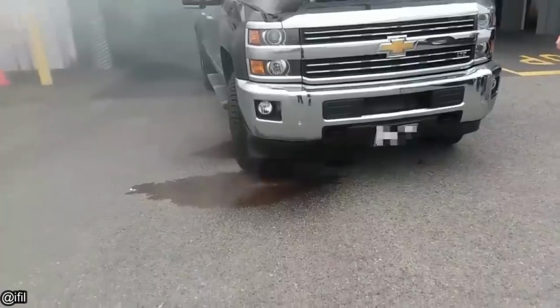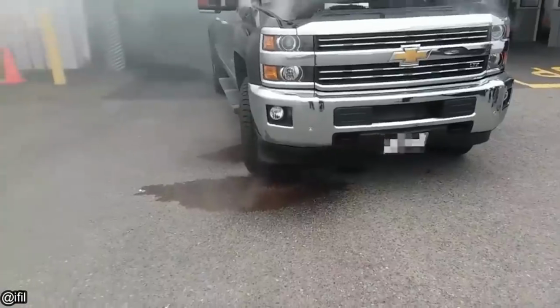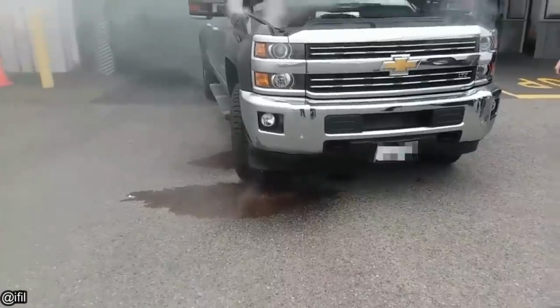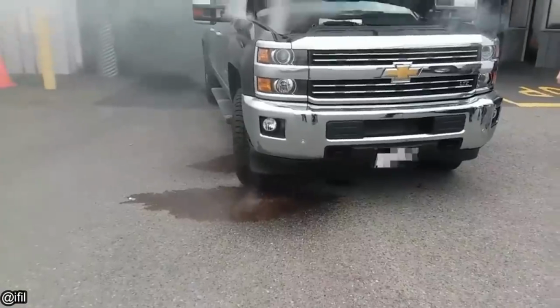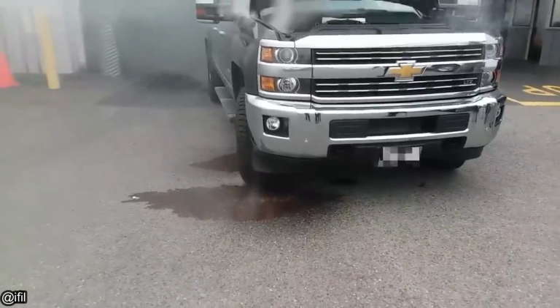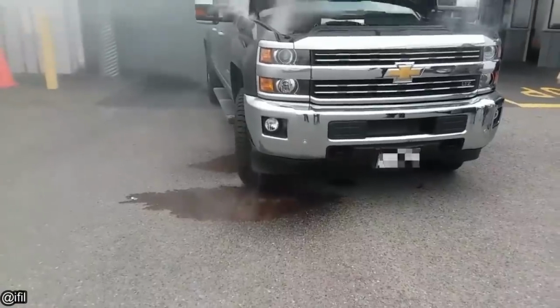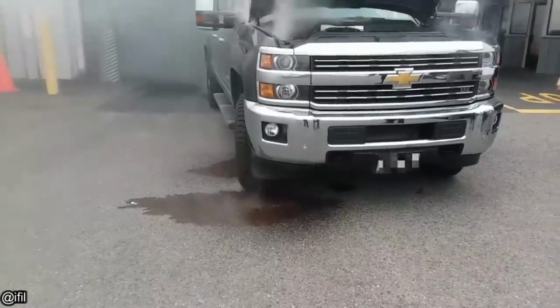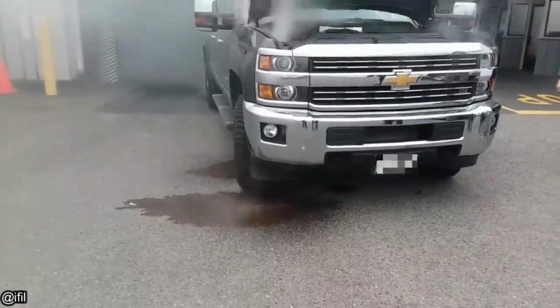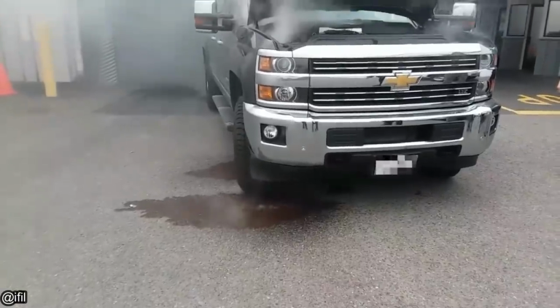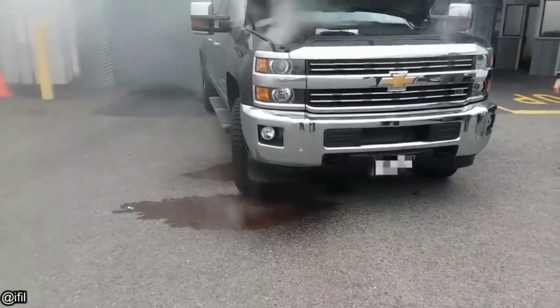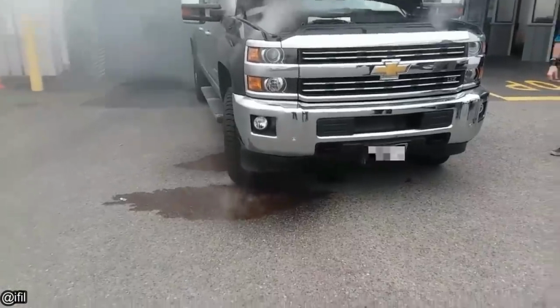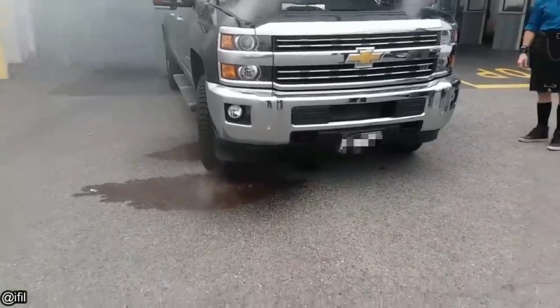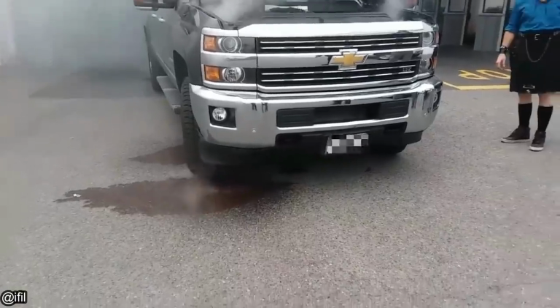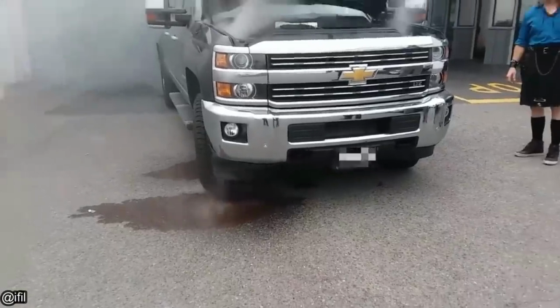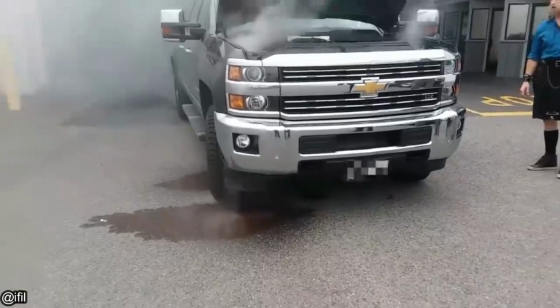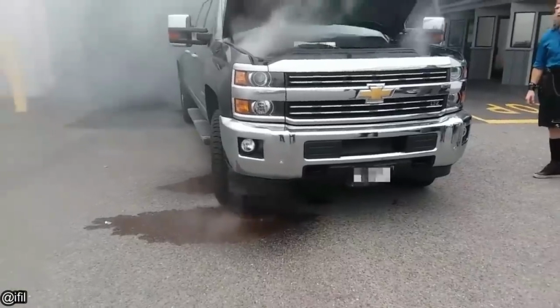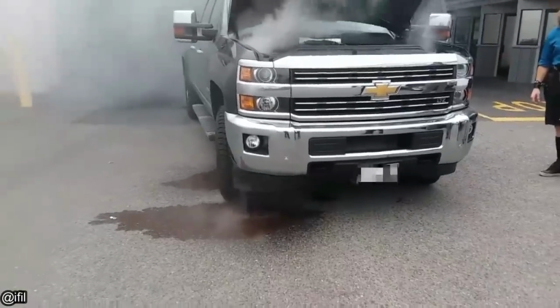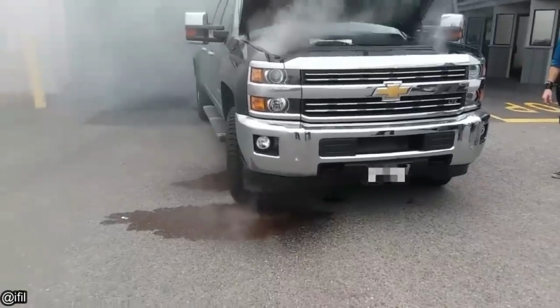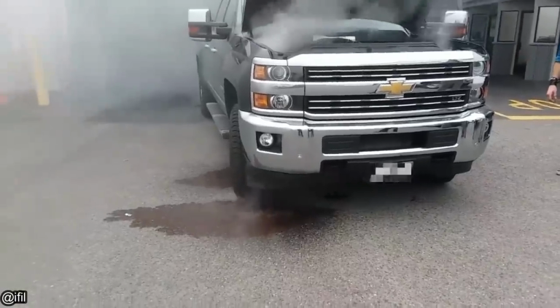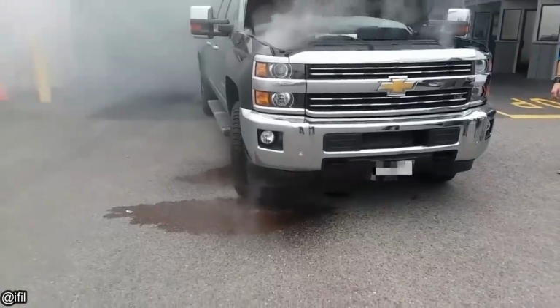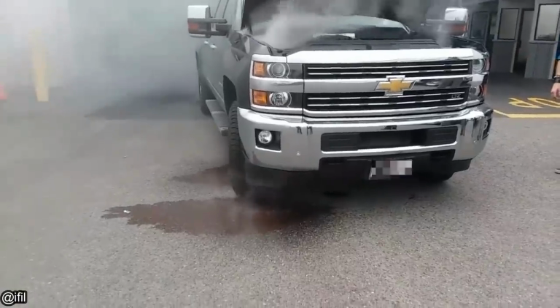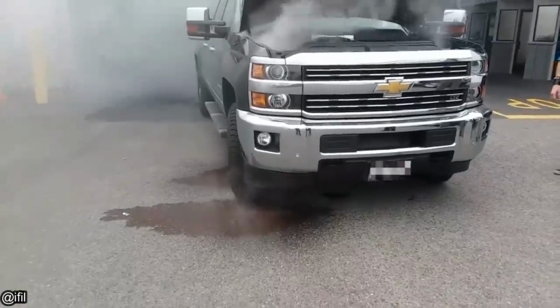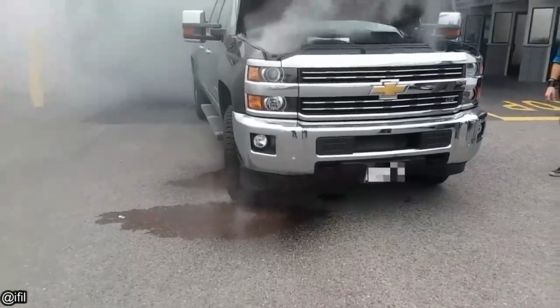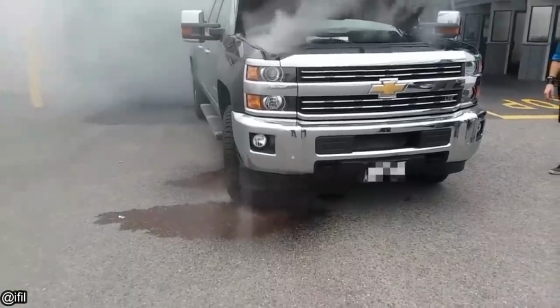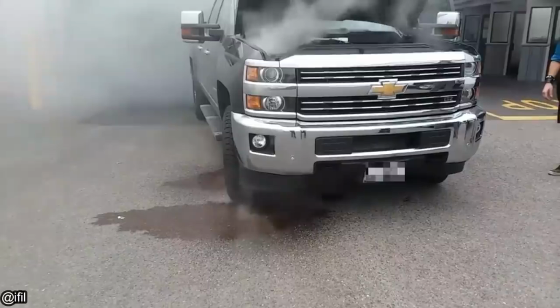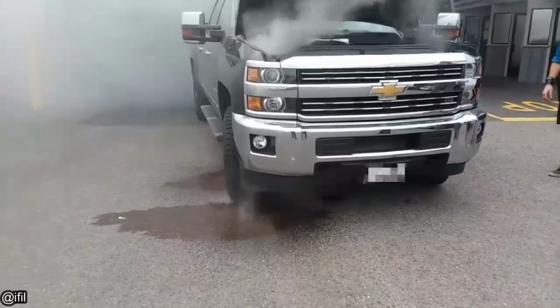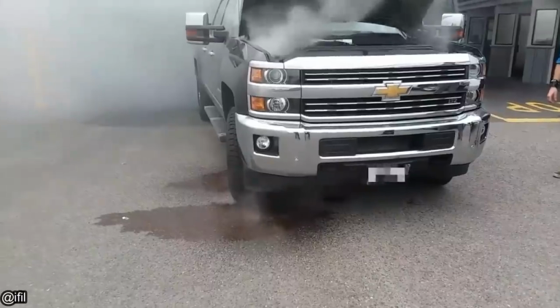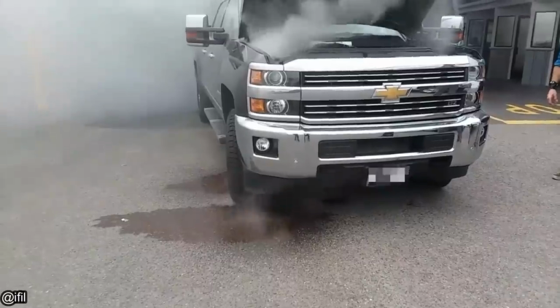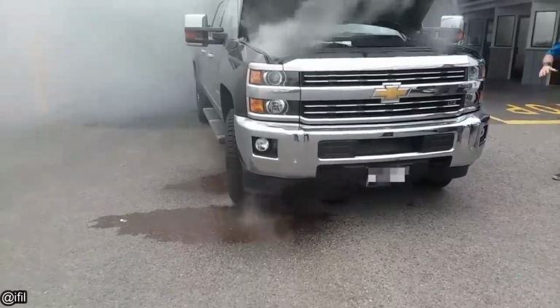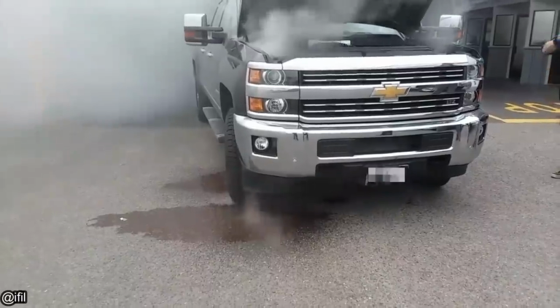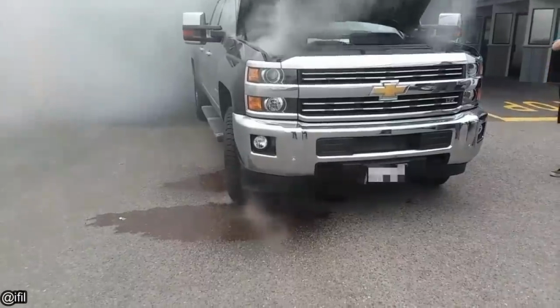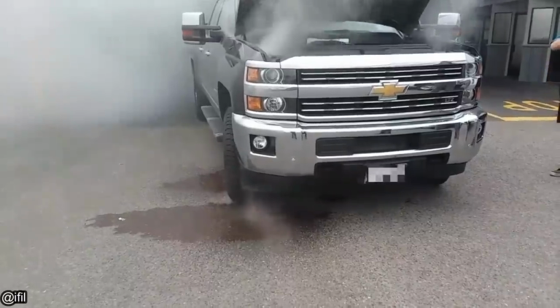Since the engine was overfilled, the spinning of the crankshaft in the oil can produce enough mist and fumes to cause the engine to run away.